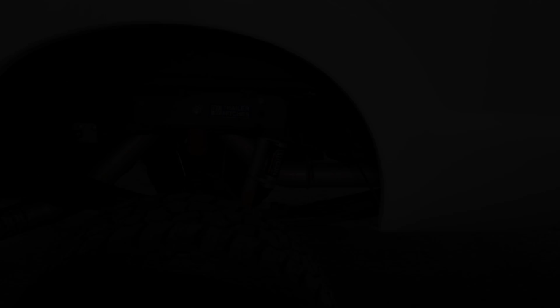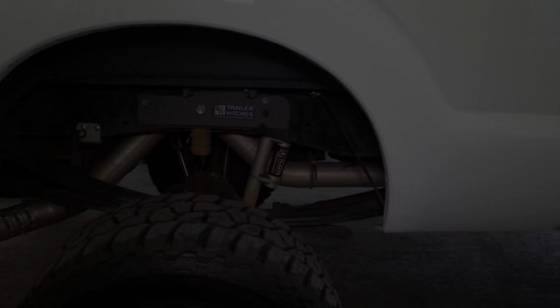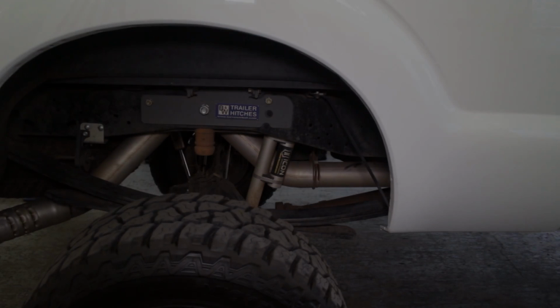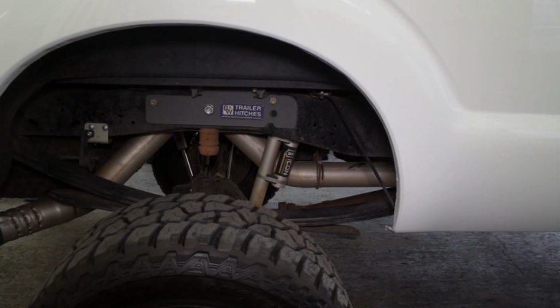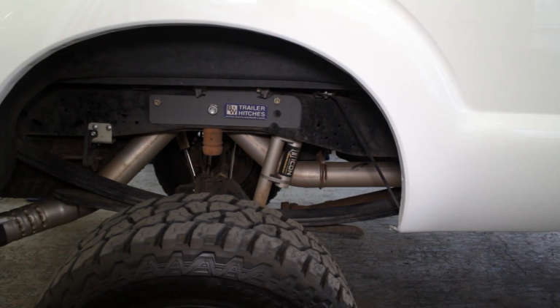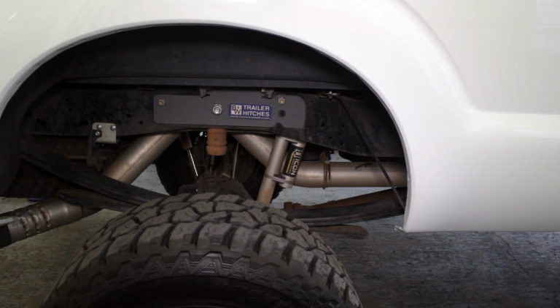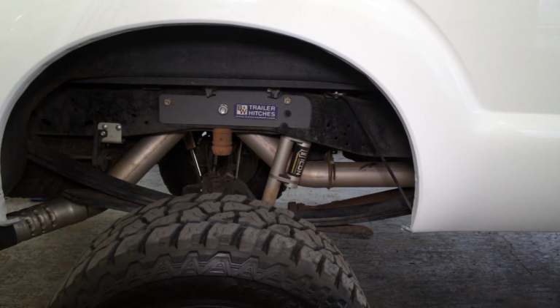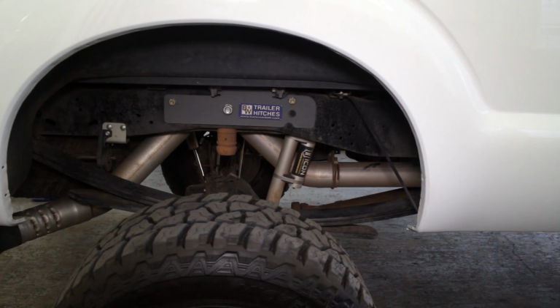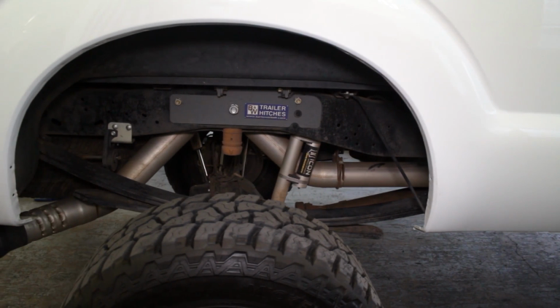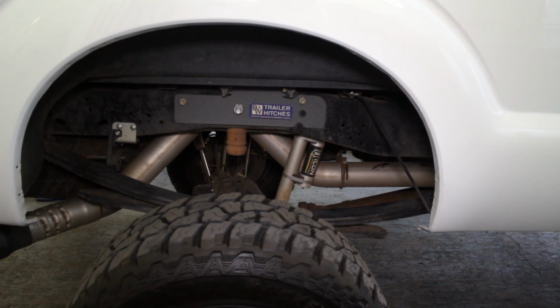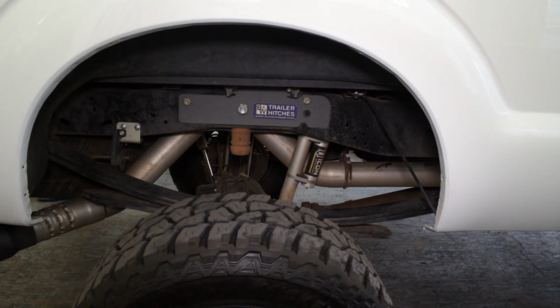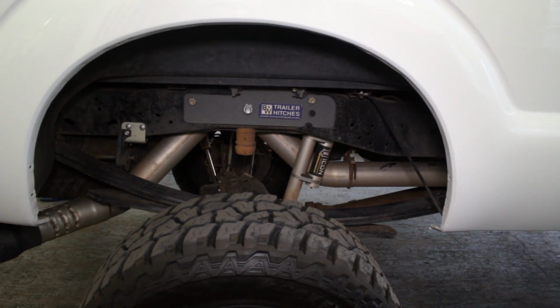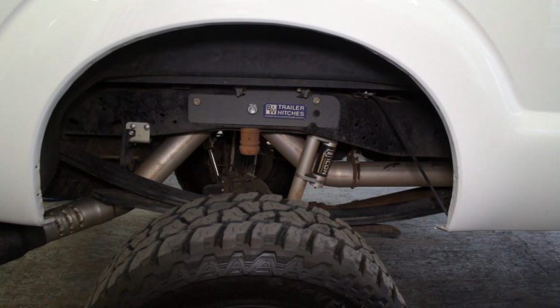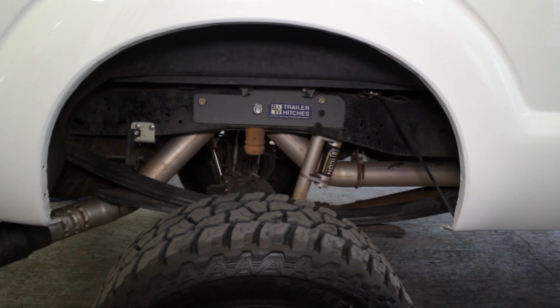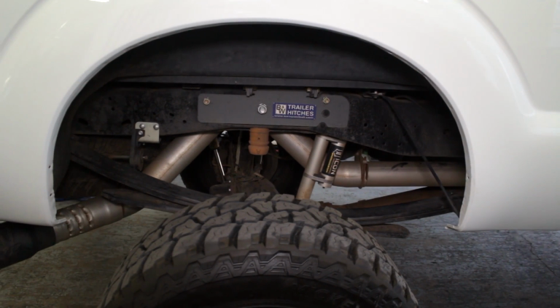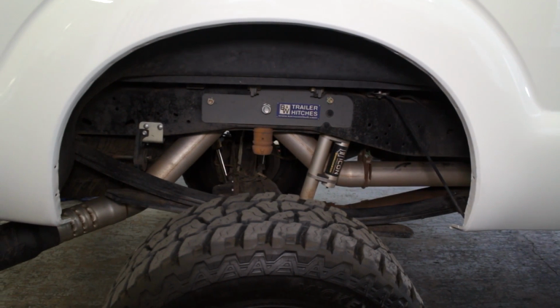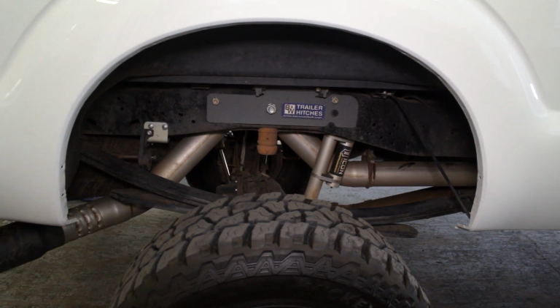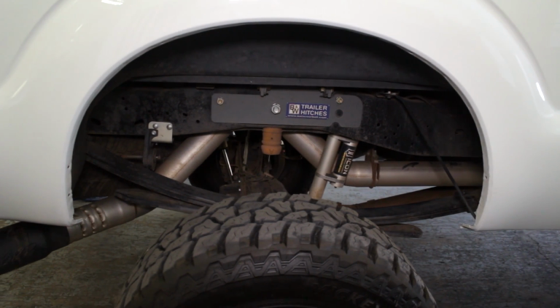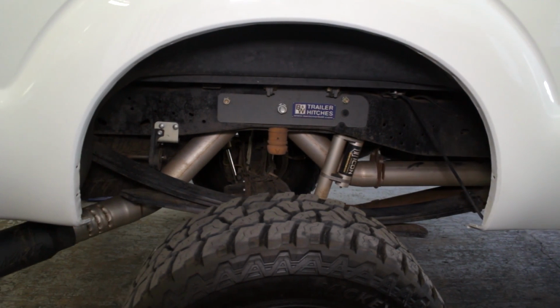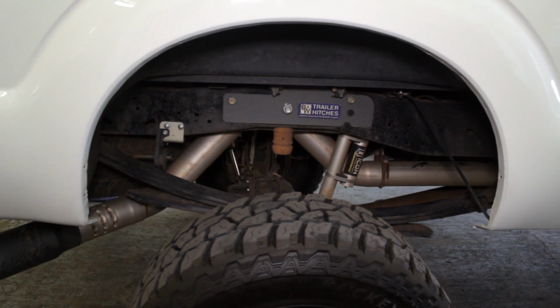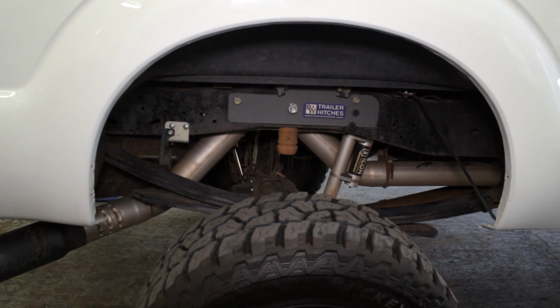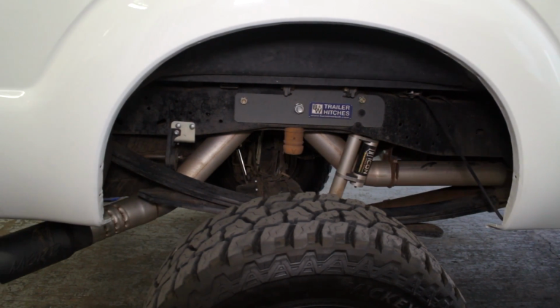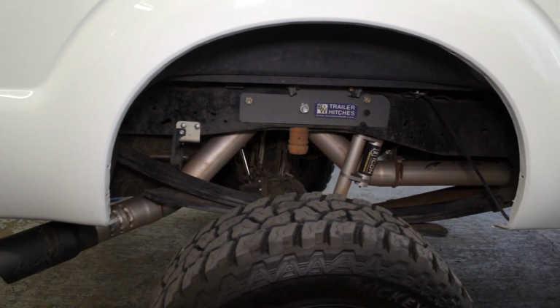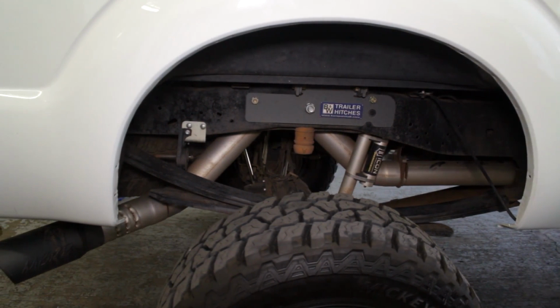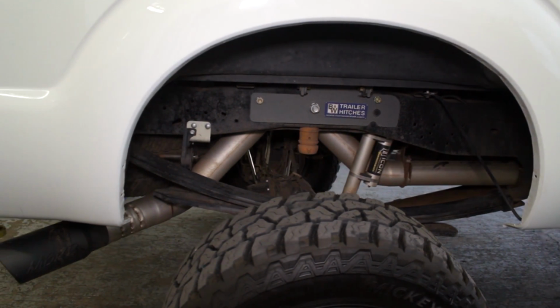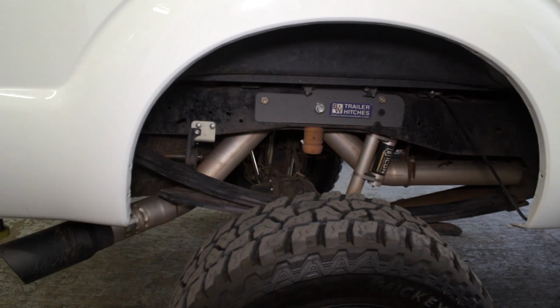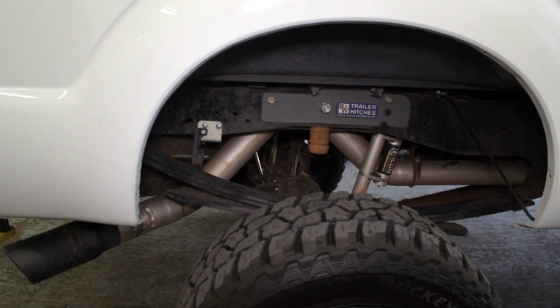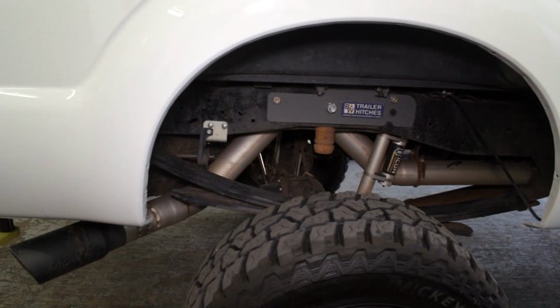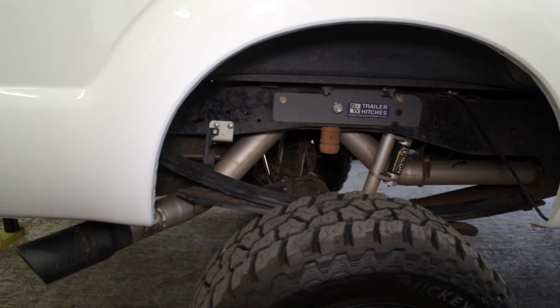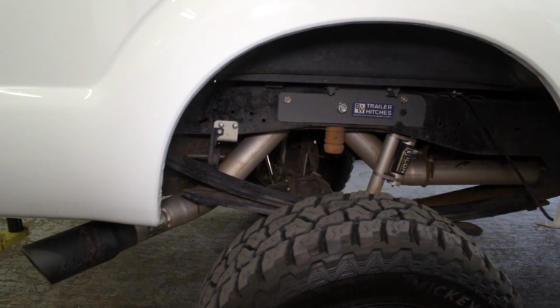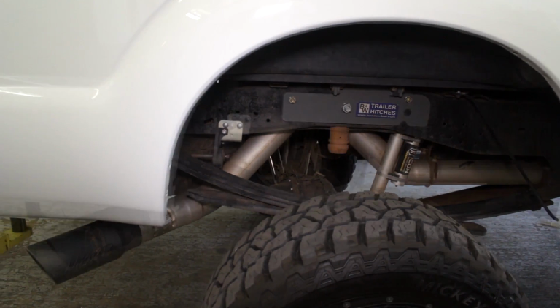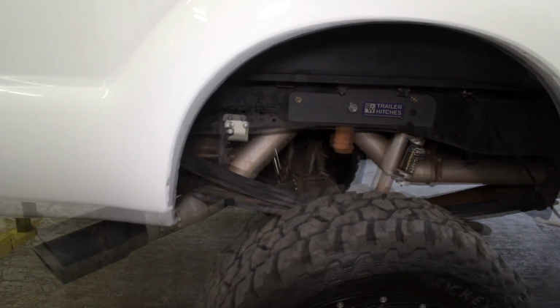Clean up the look of your Super Duty with this pair of Husky rear inner fender liners from Stage 3 Motorsports.